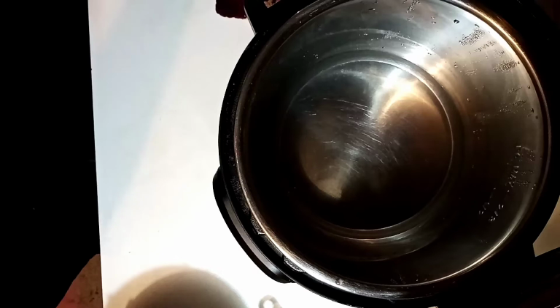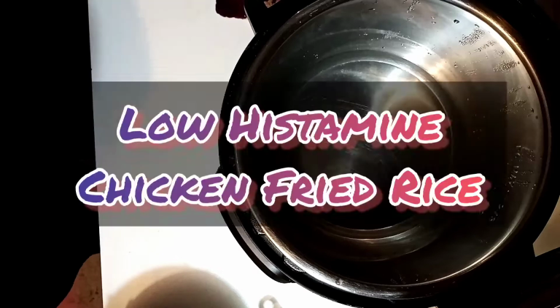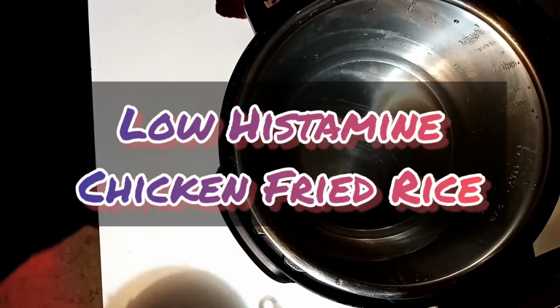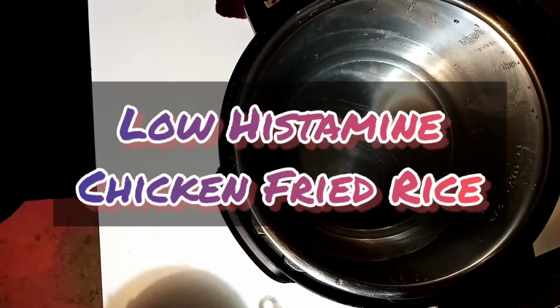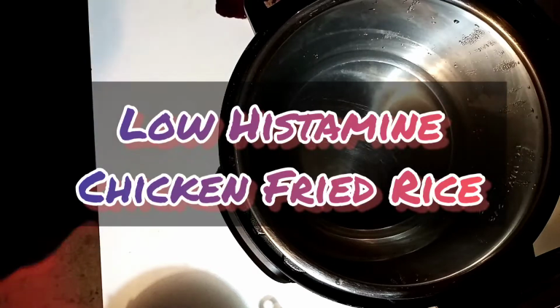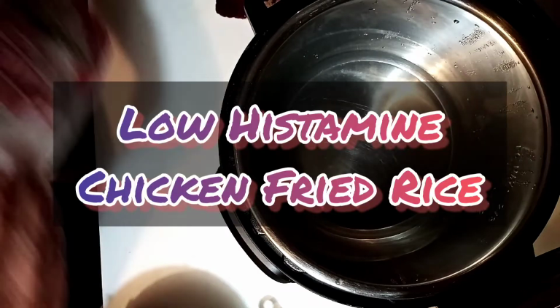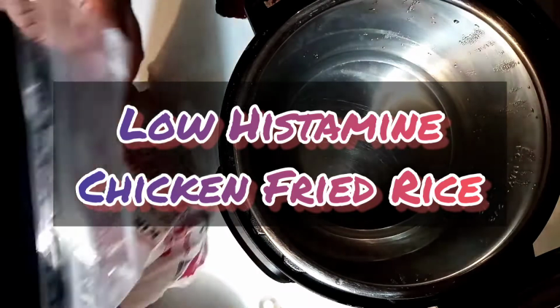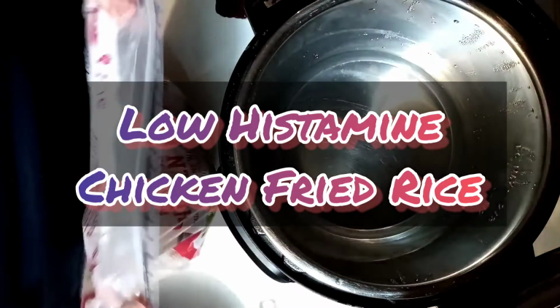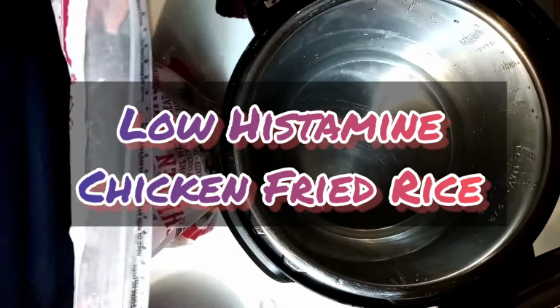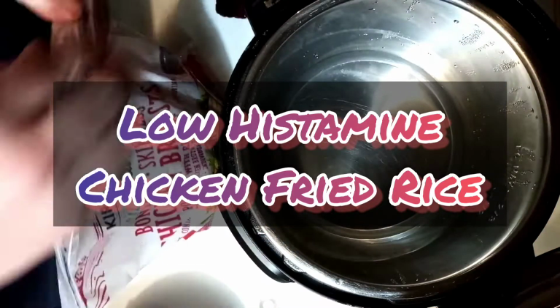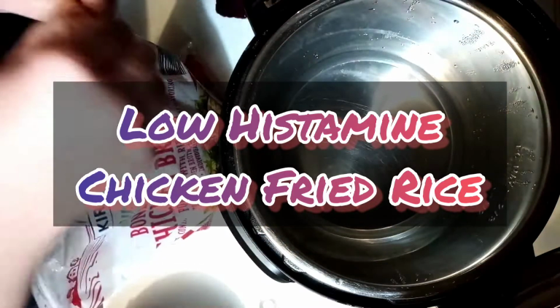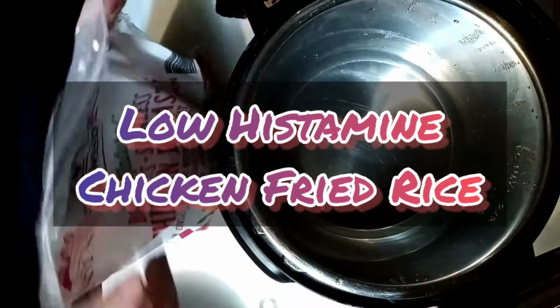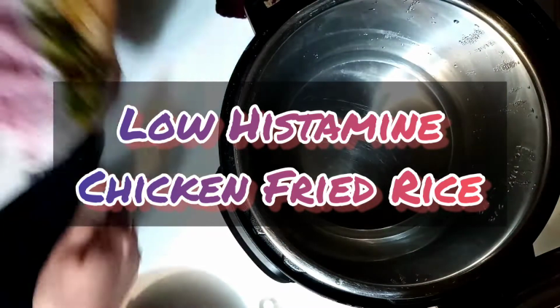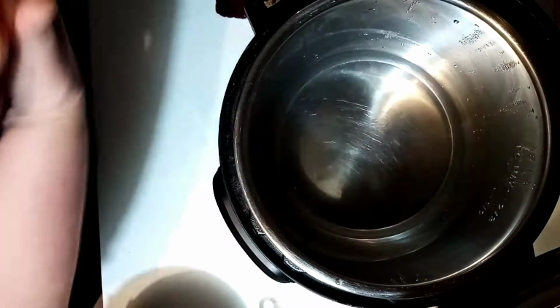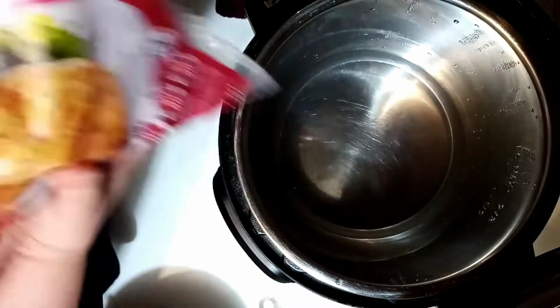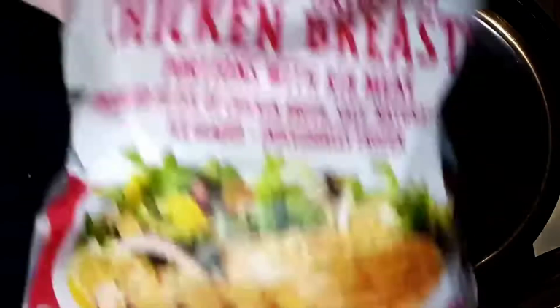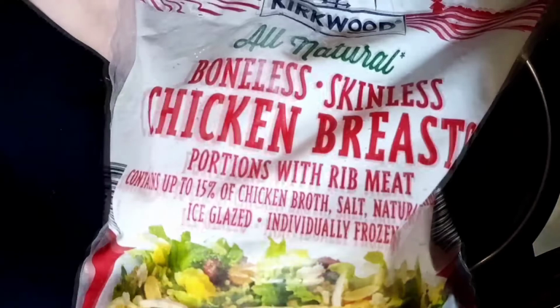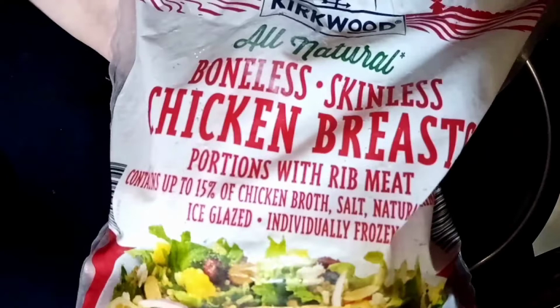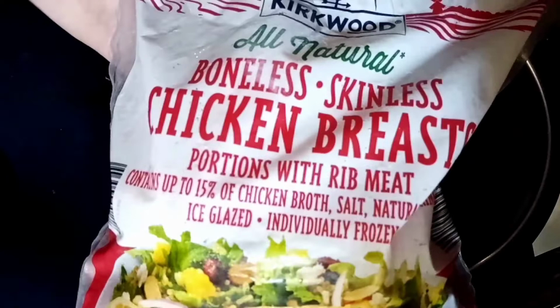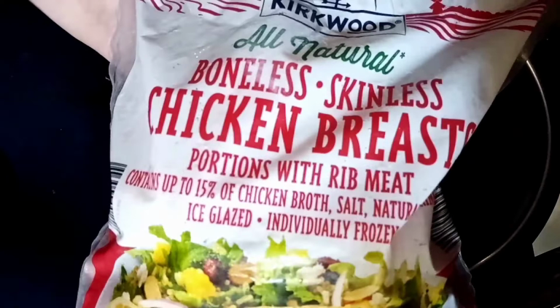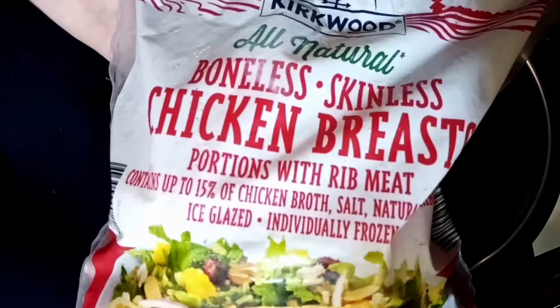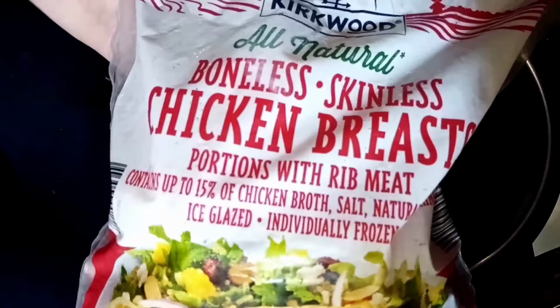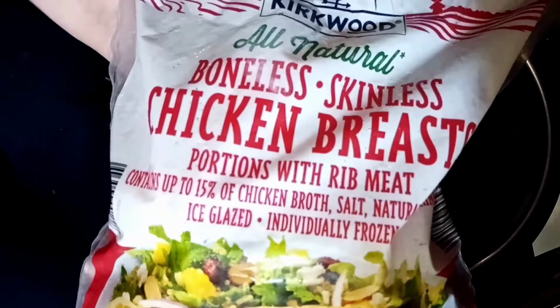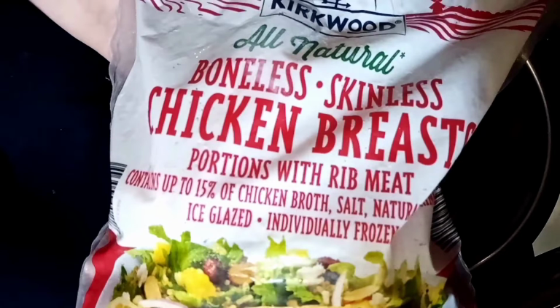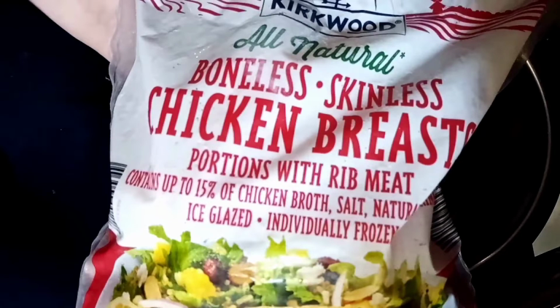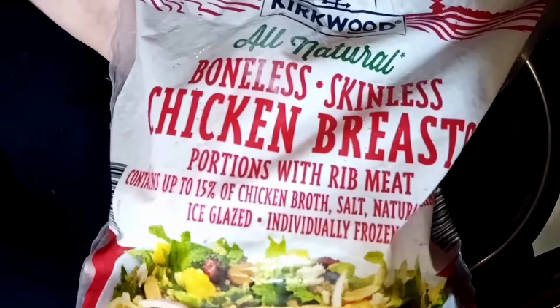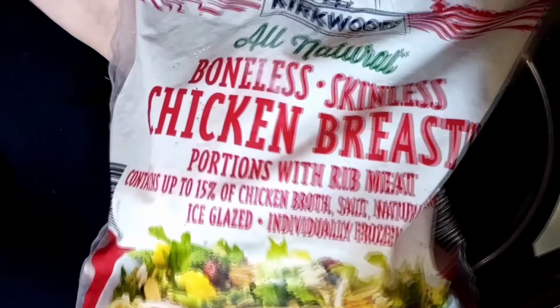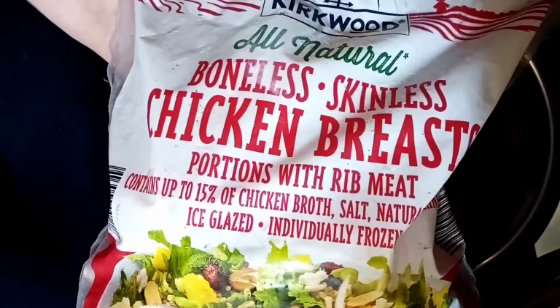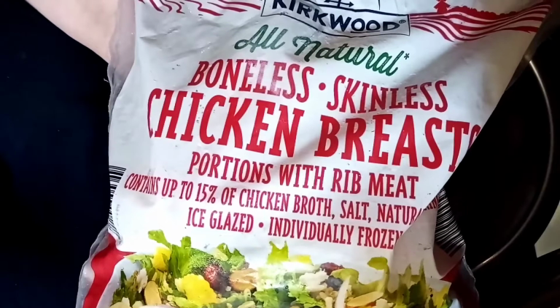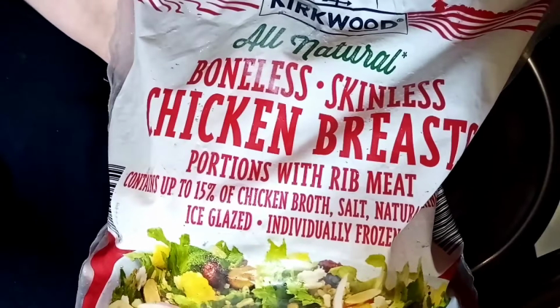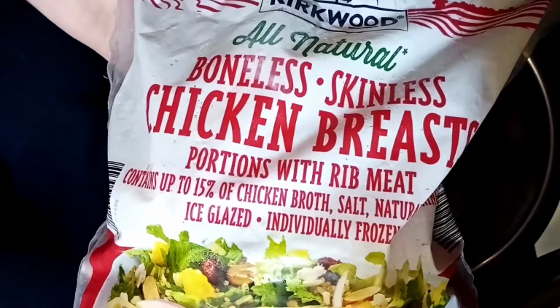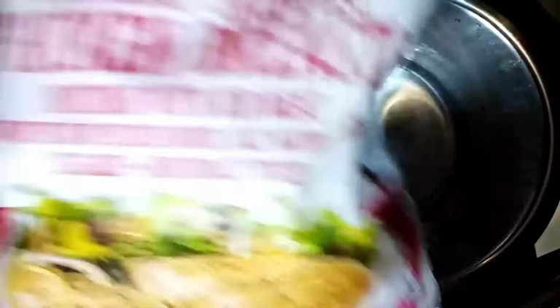Welcome to Tasty Tuesday, formerly known as Foodie Friday. Today we are going to make some low histamine chicken fried rice.